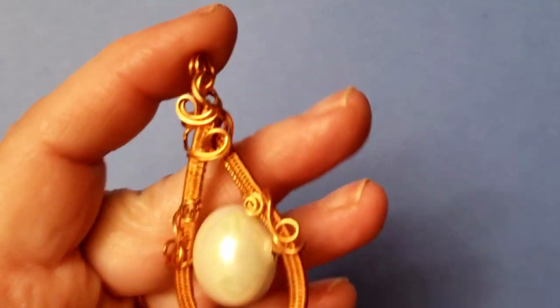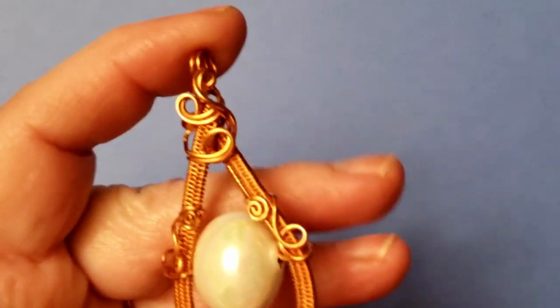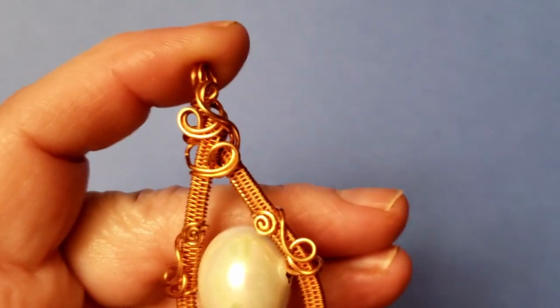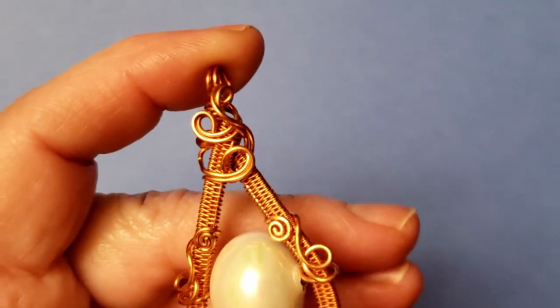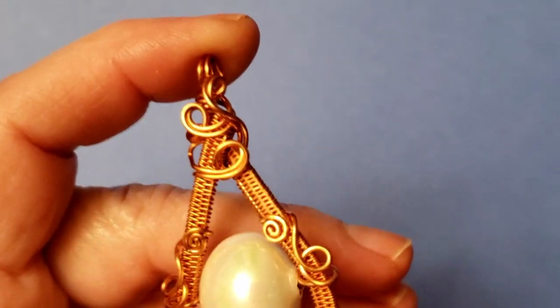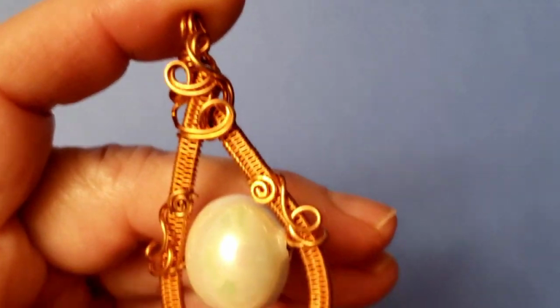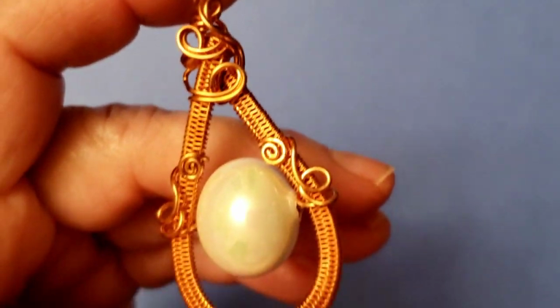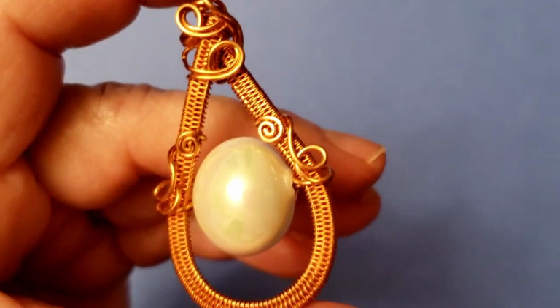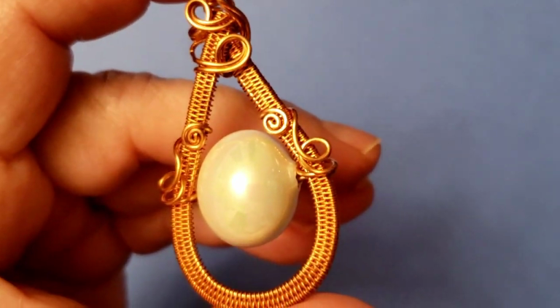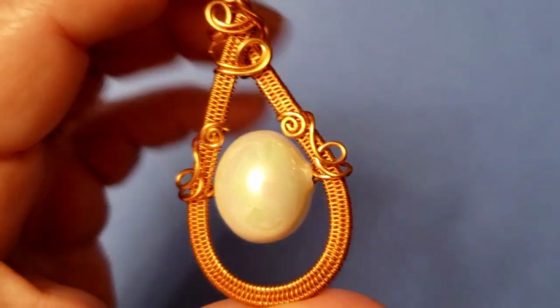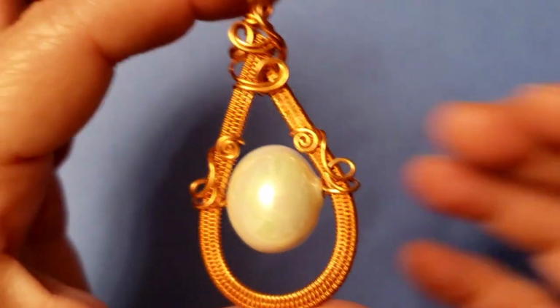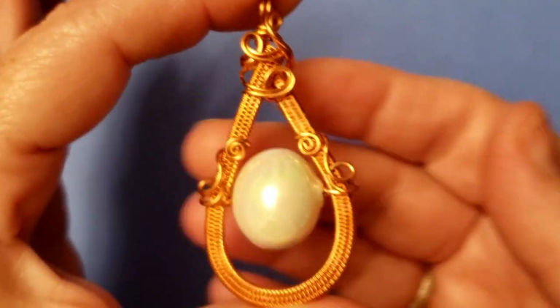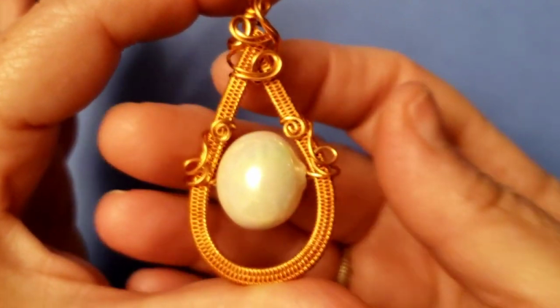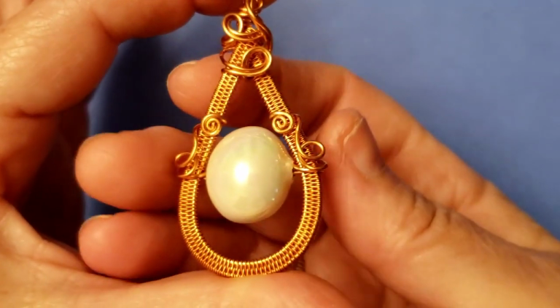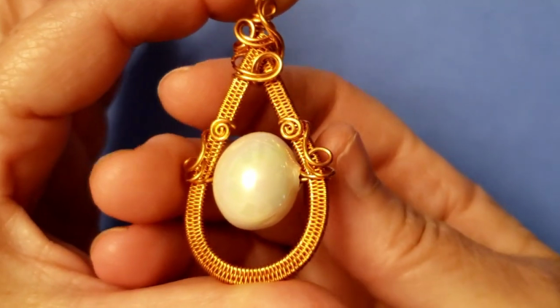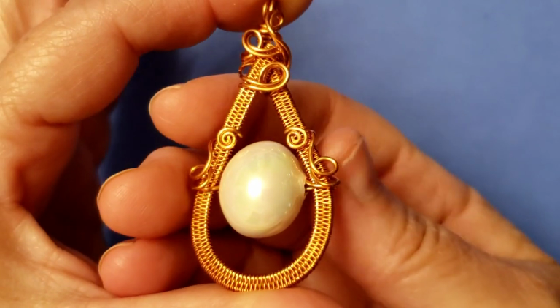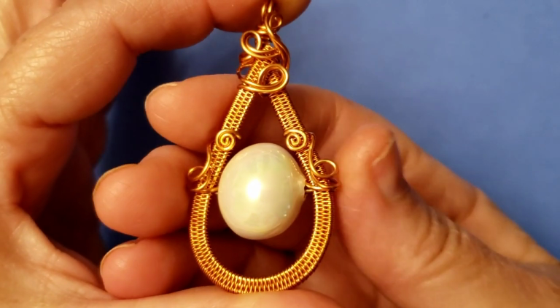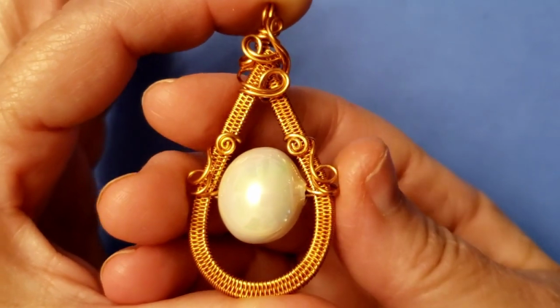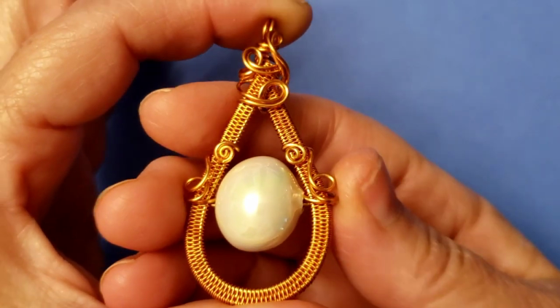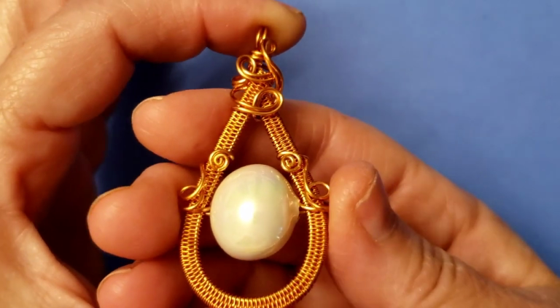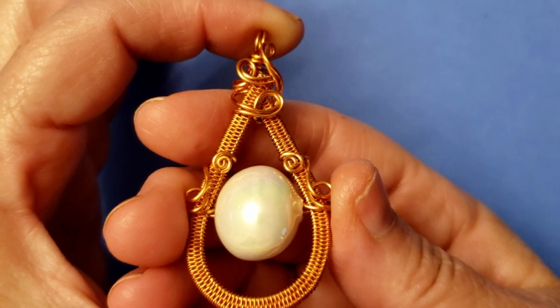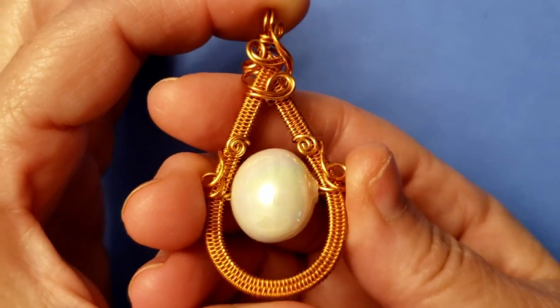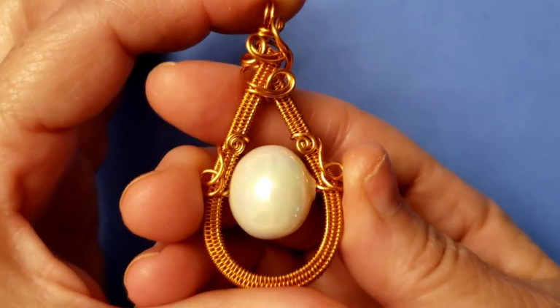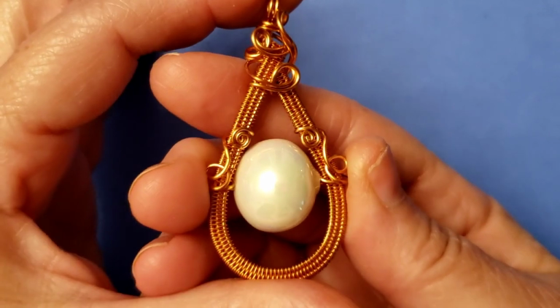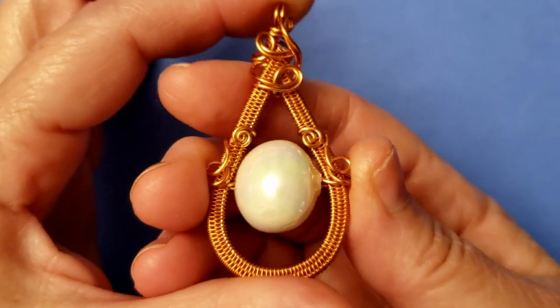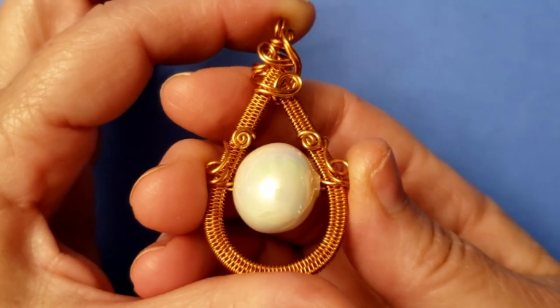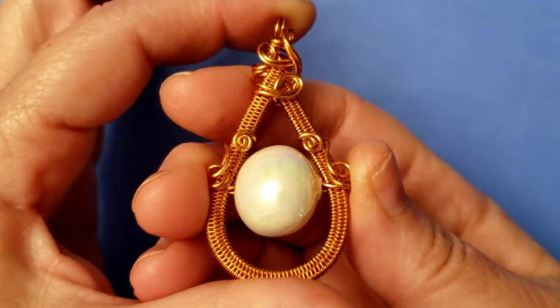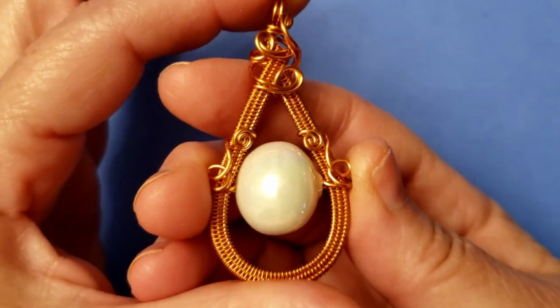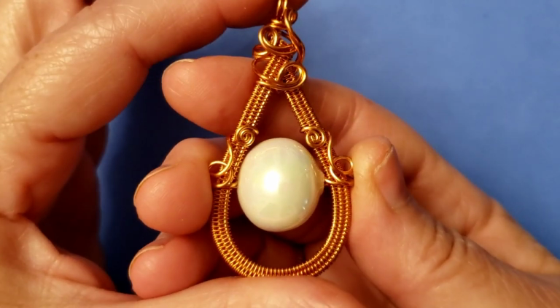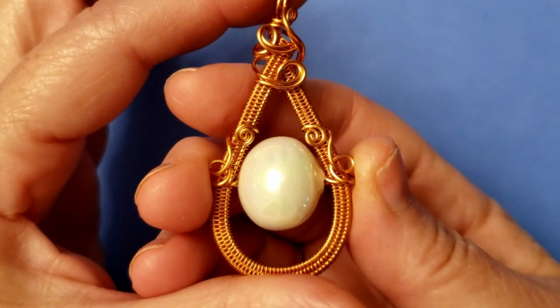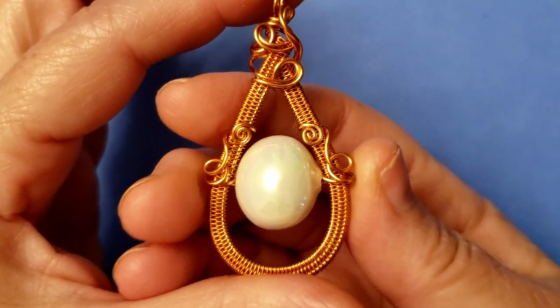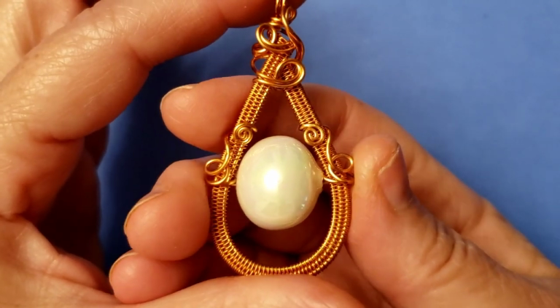Hi, this is Cheryl St. Pierre of Majestic Wire Artworks. In this video, I'm going to show you how to make this beautiful pendant.